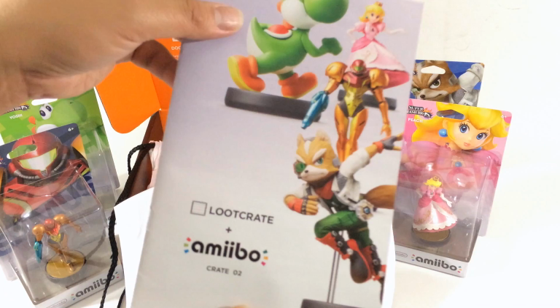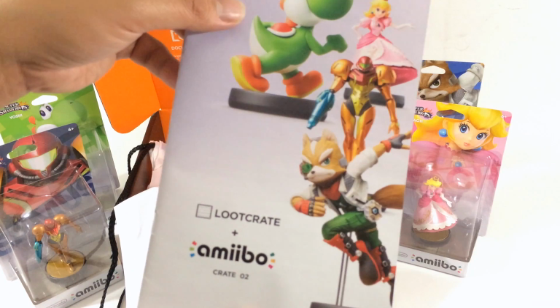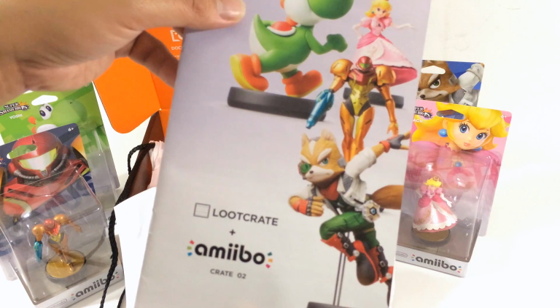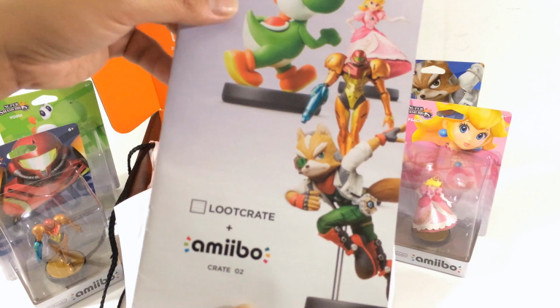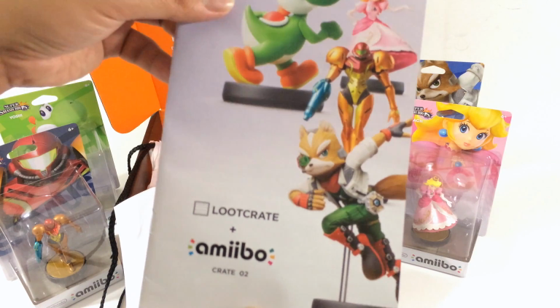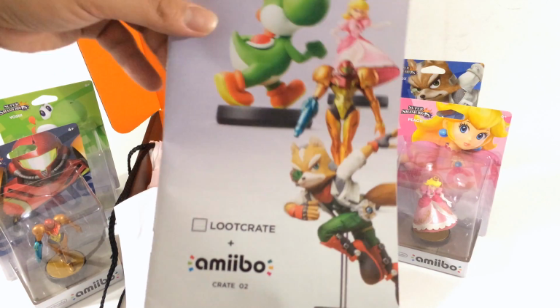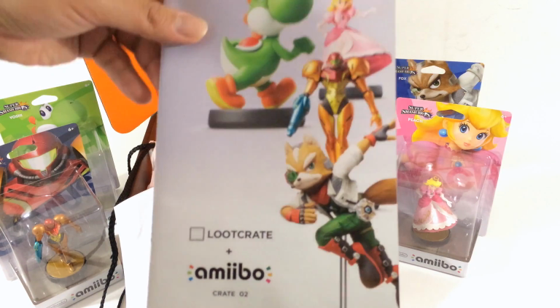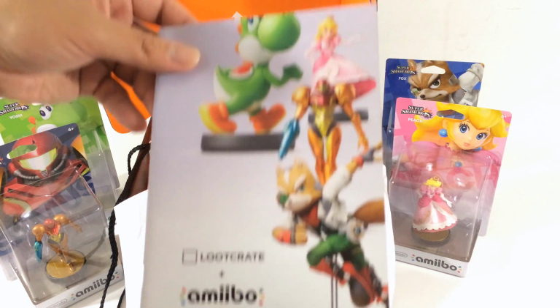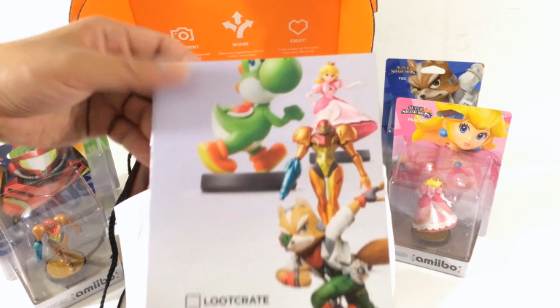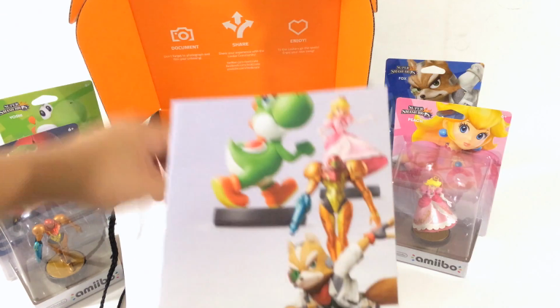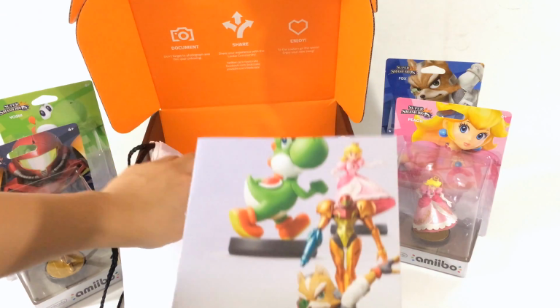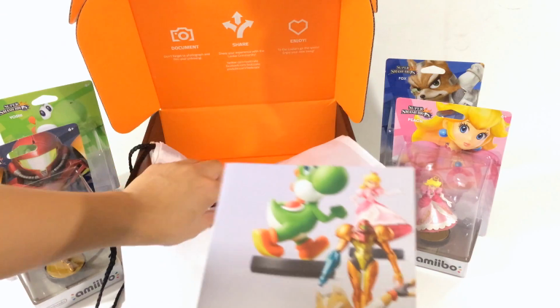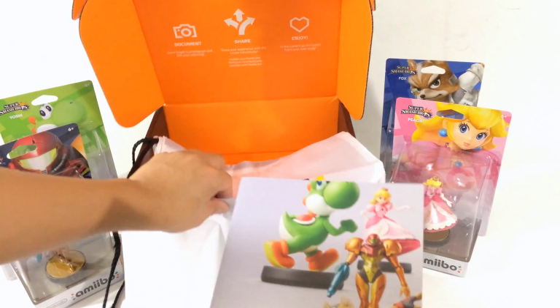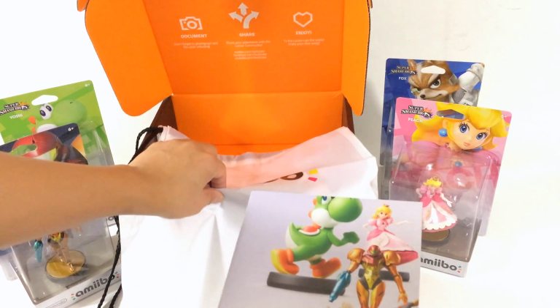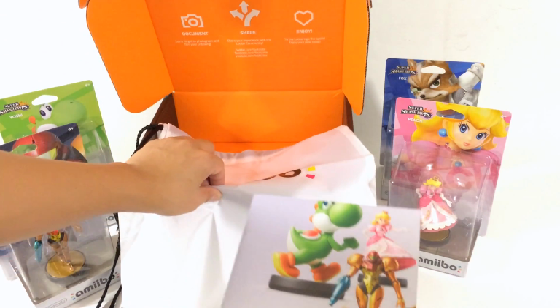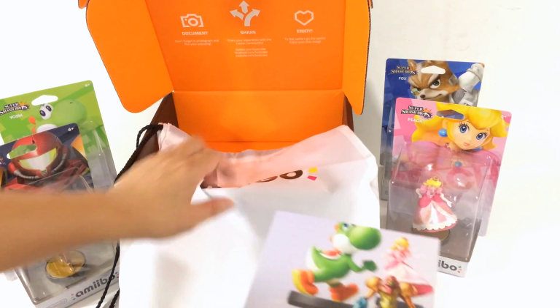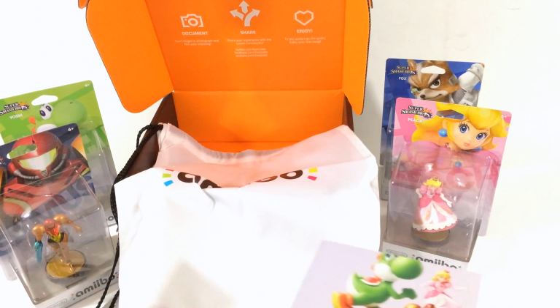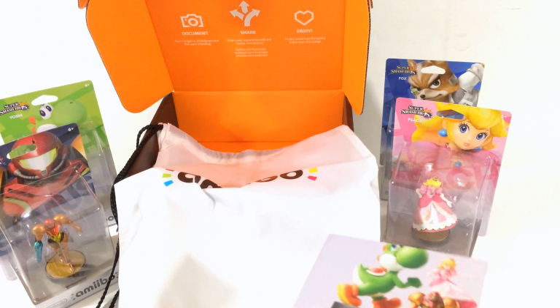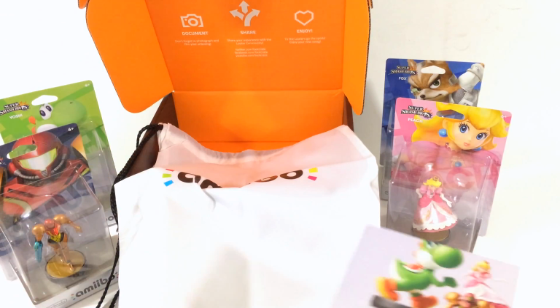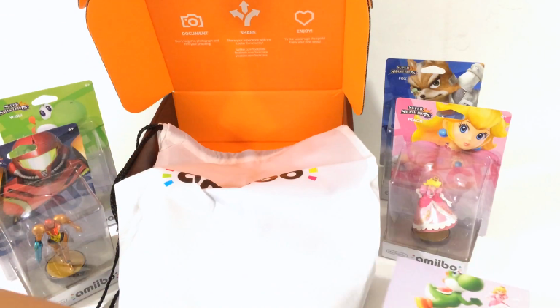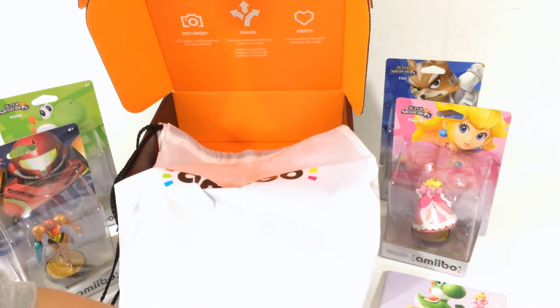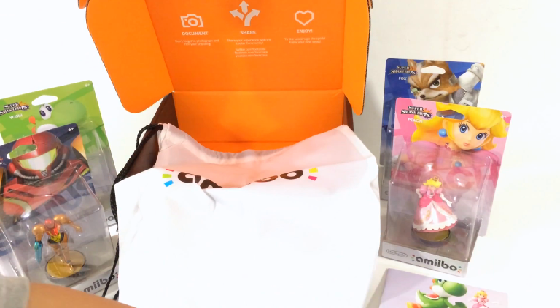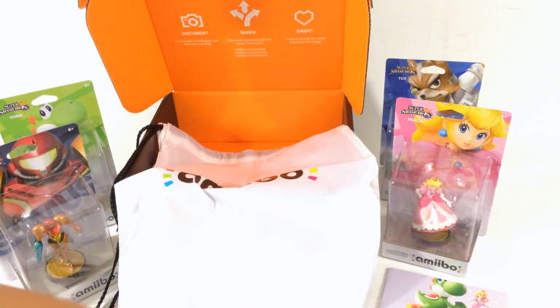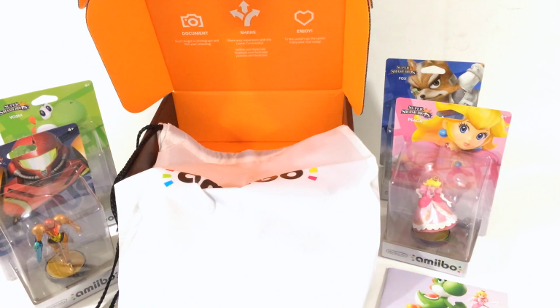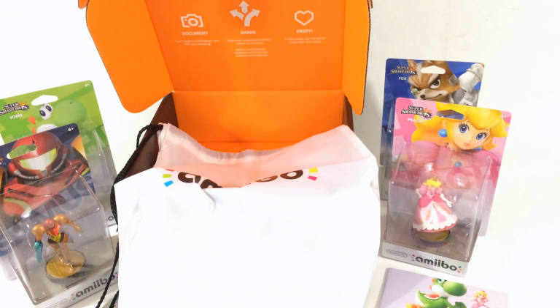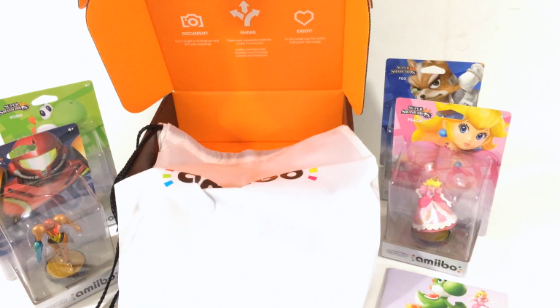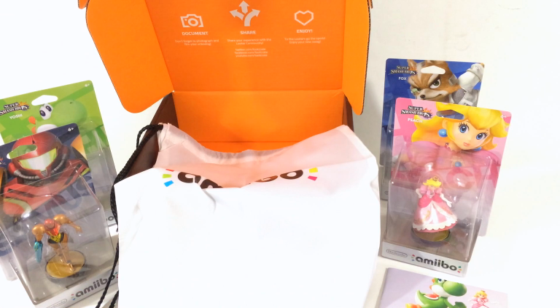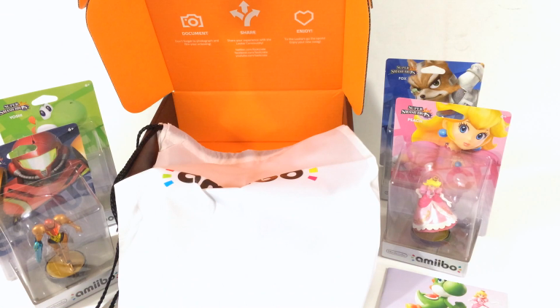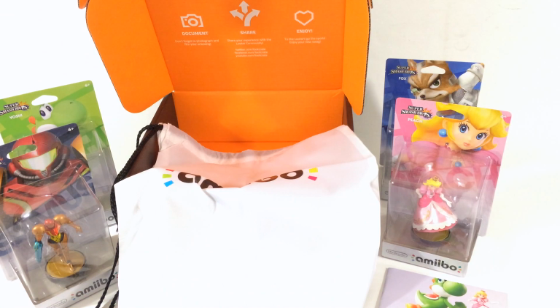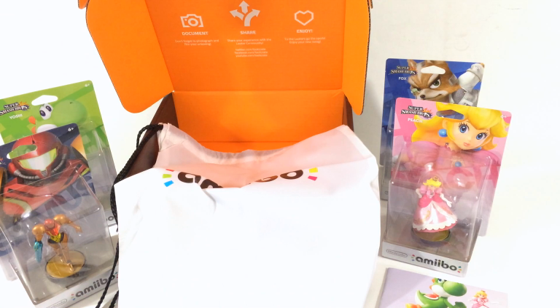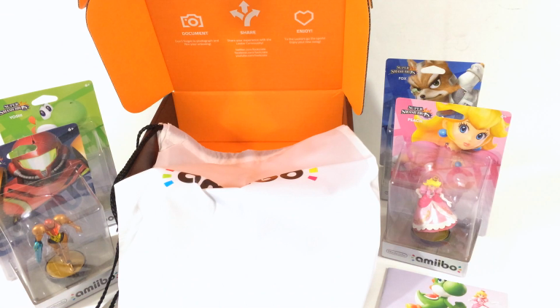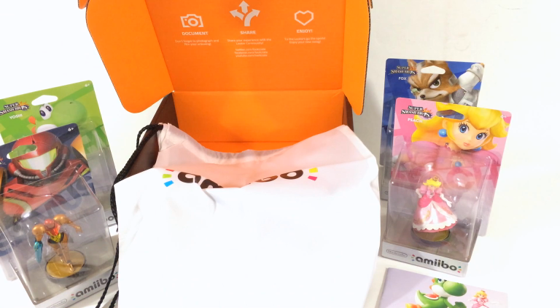Sweet! And with these and the other ones I've purchased, I now have the complete first wave.